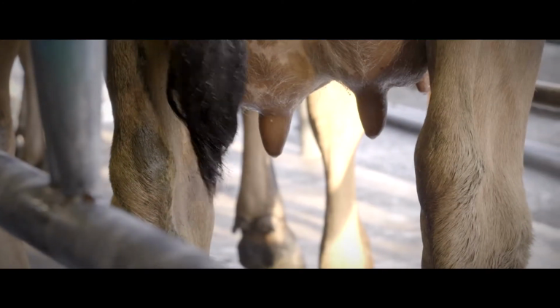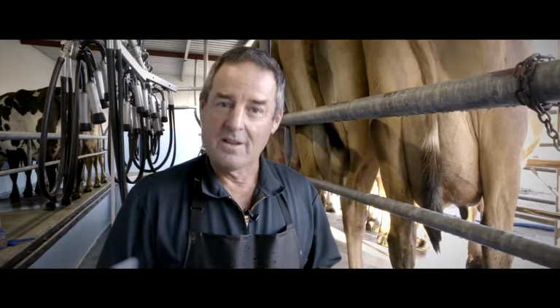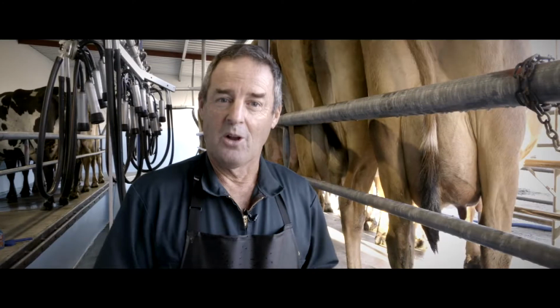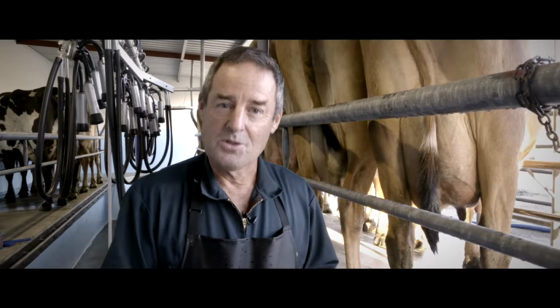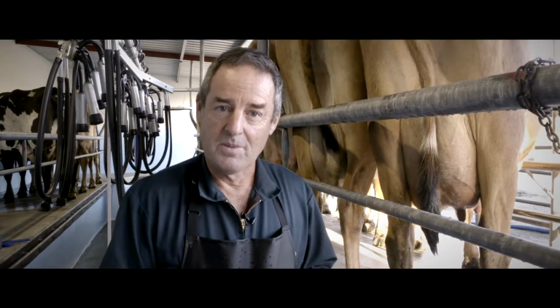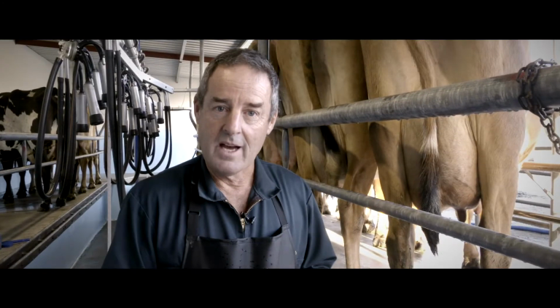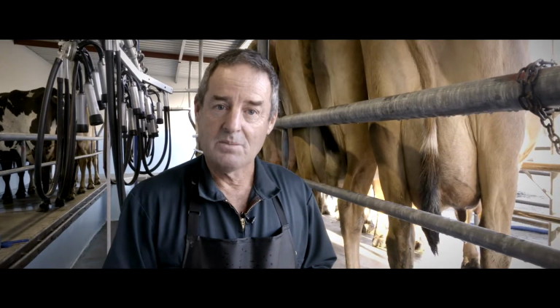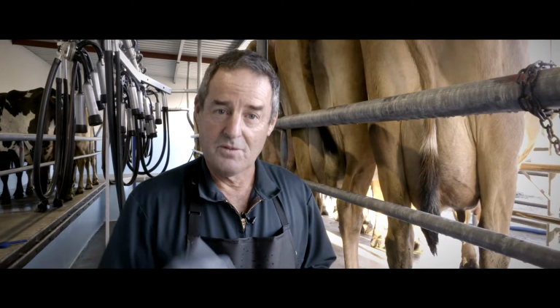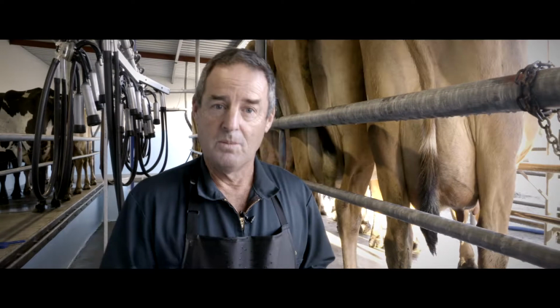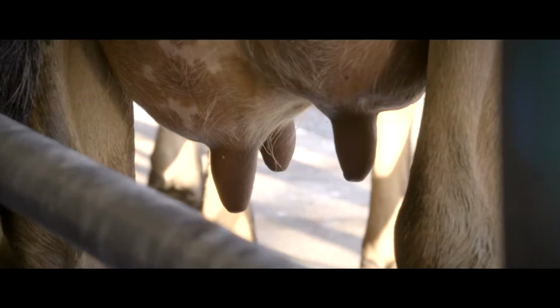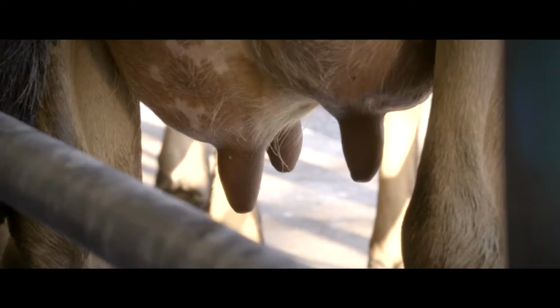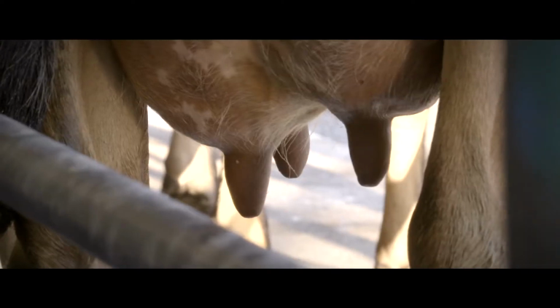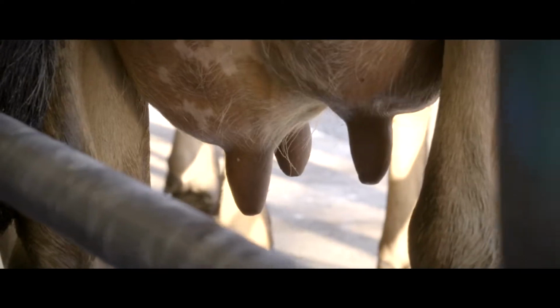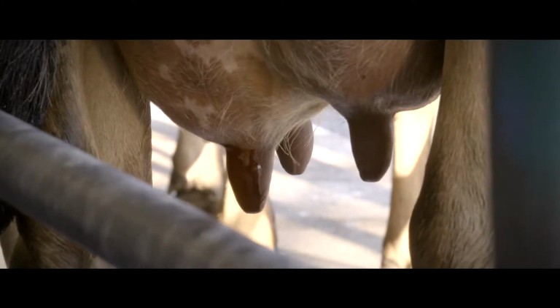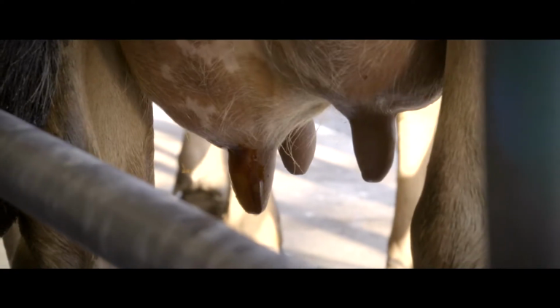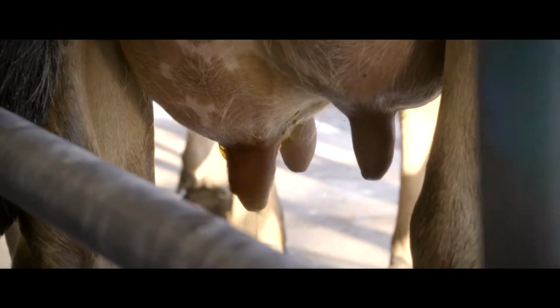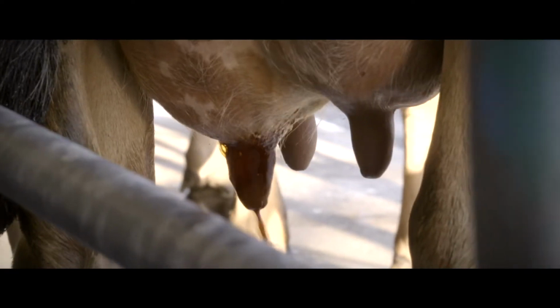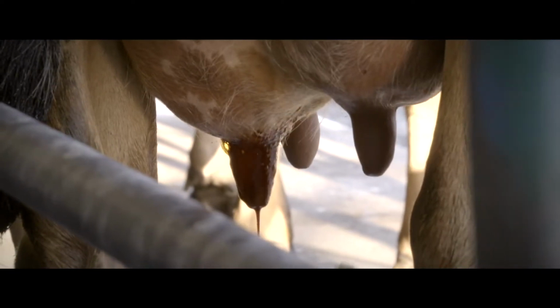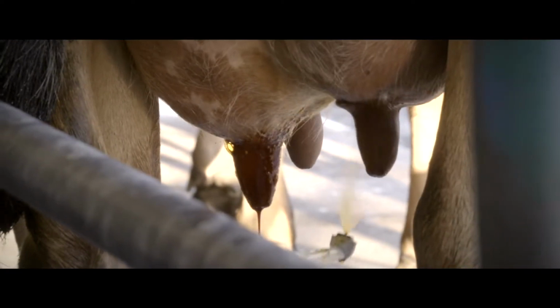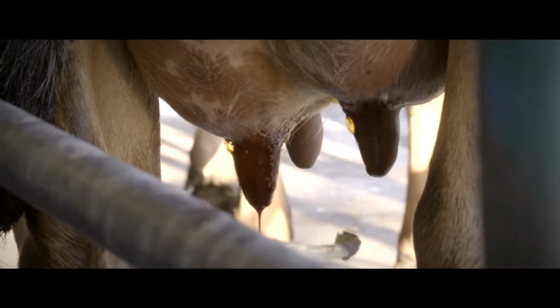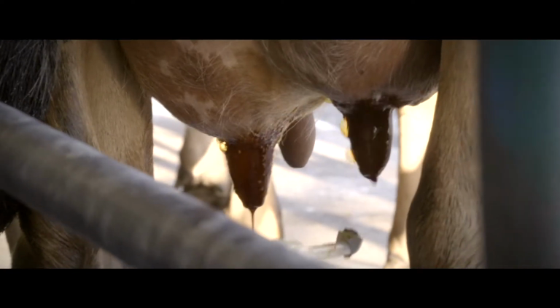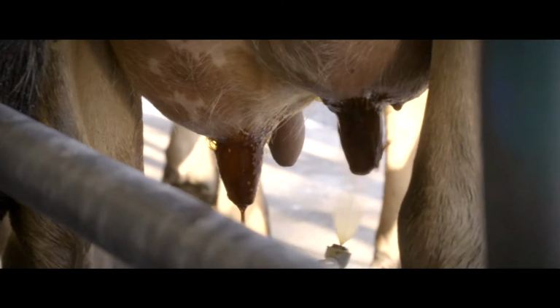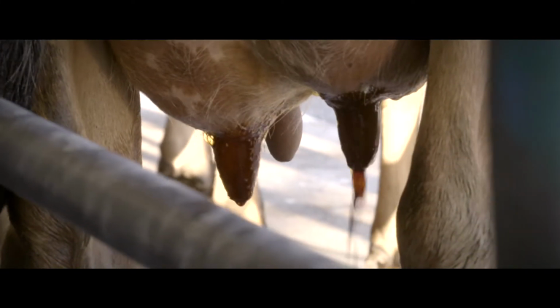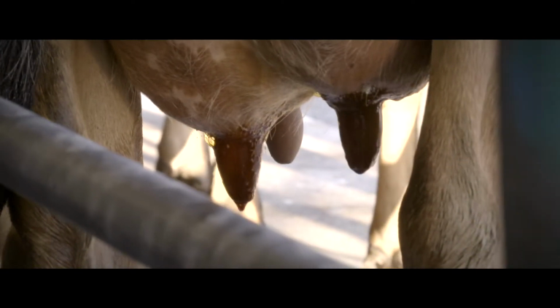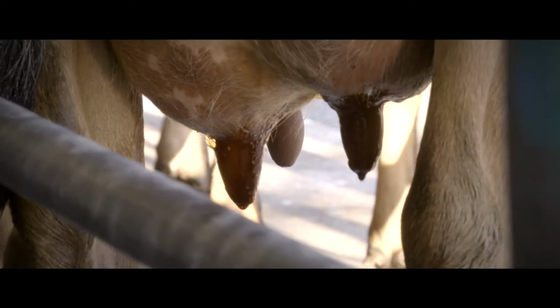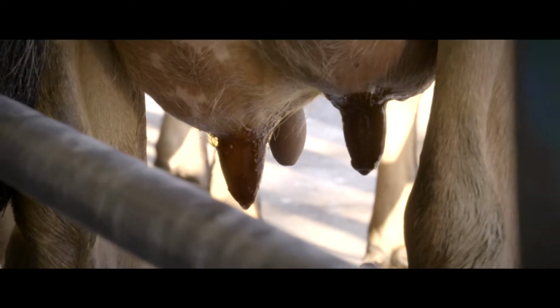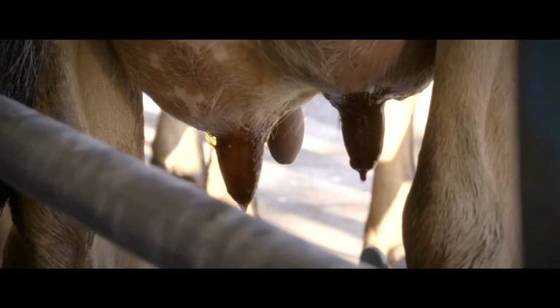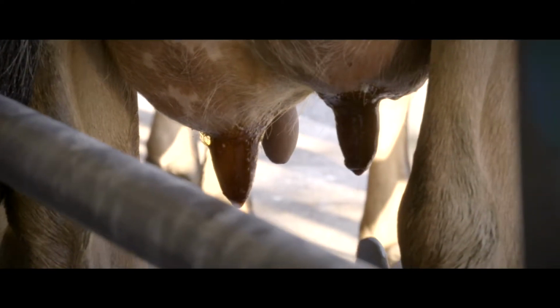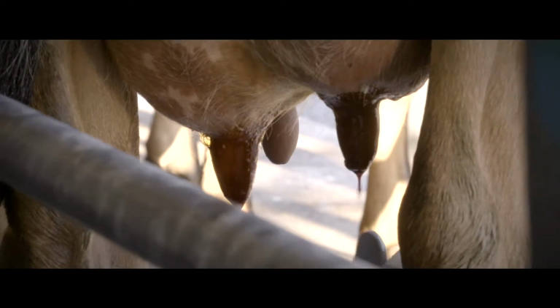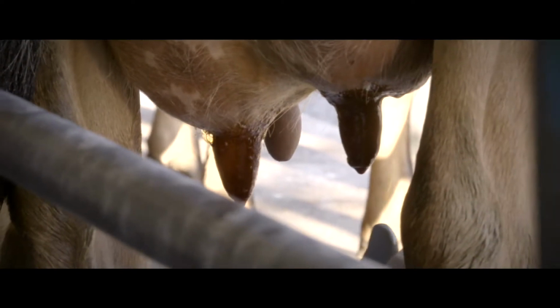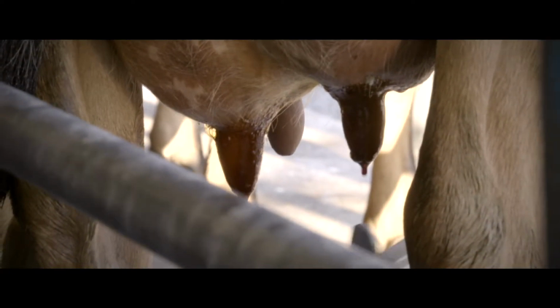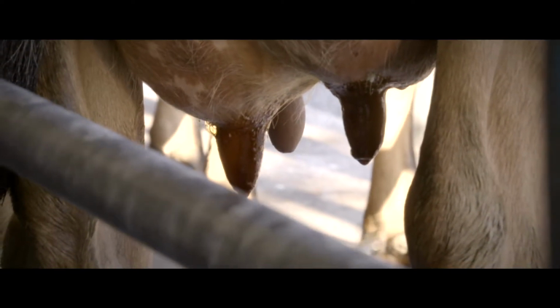Next, teat spray the colostrum cows before milking. This reduces the spread of bacteria and also makes milking more comfortable for the cow.